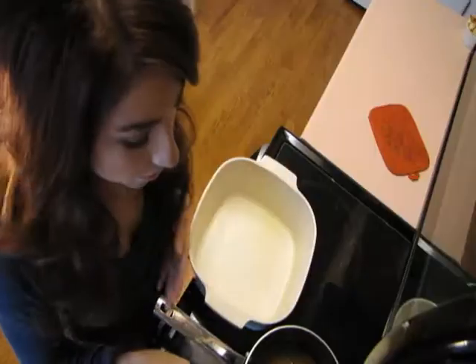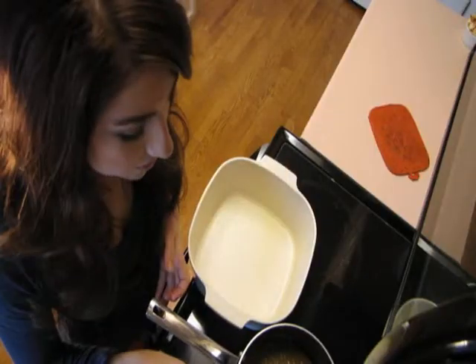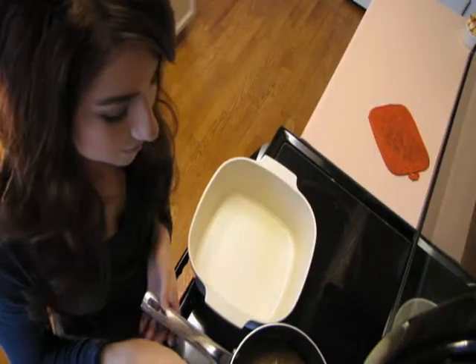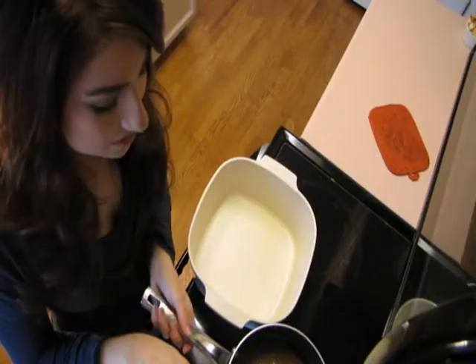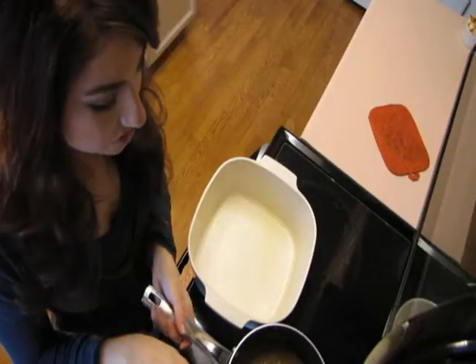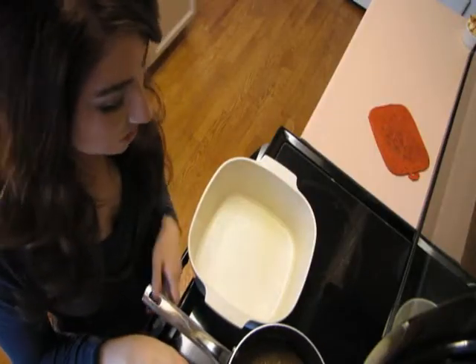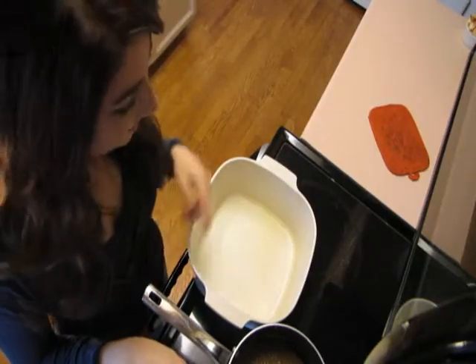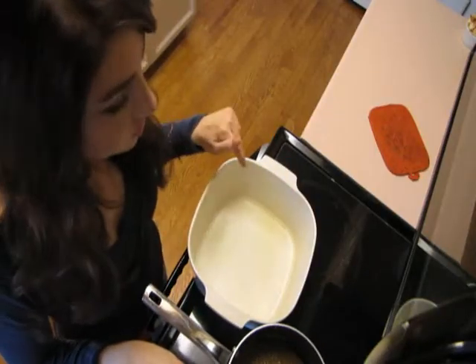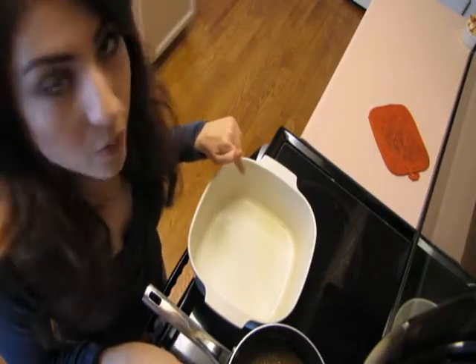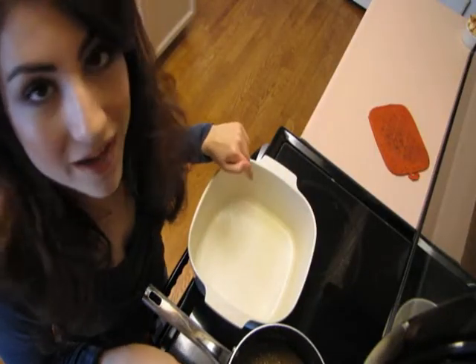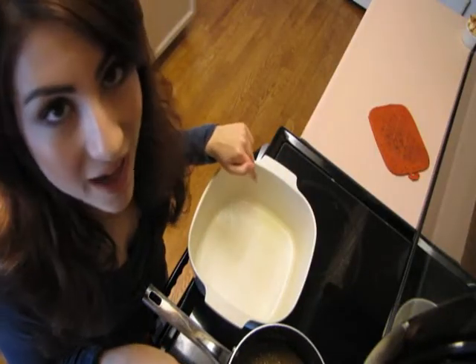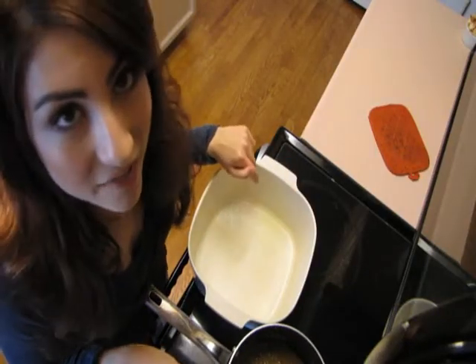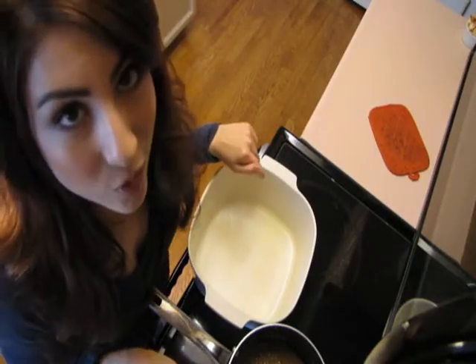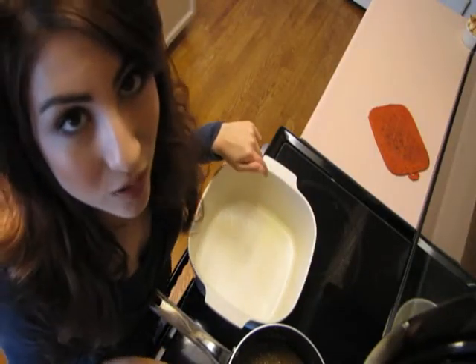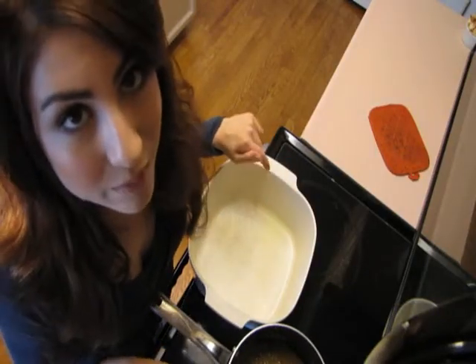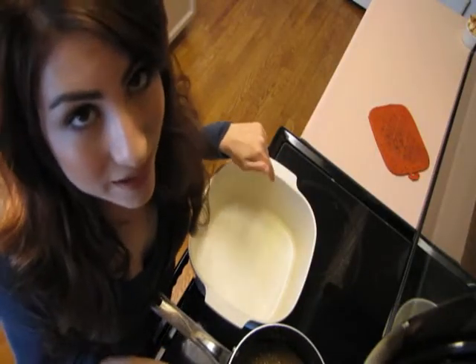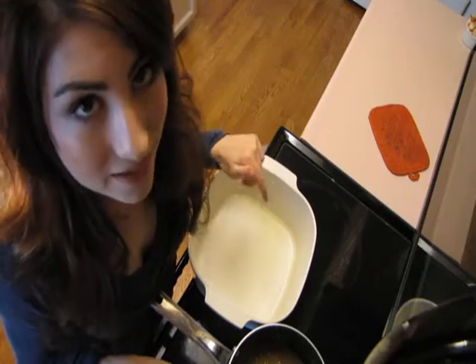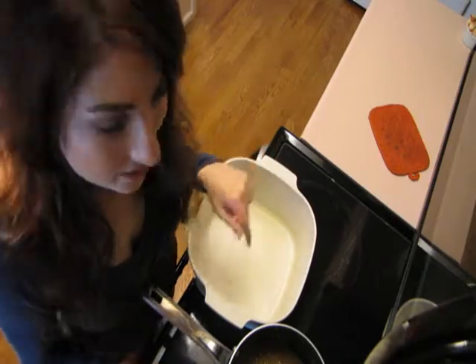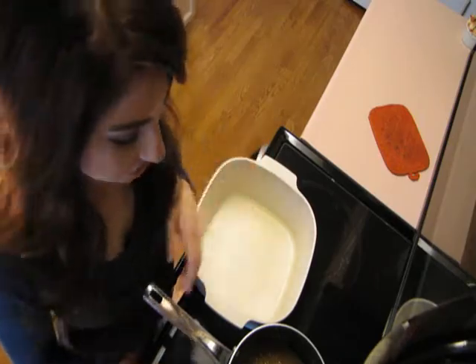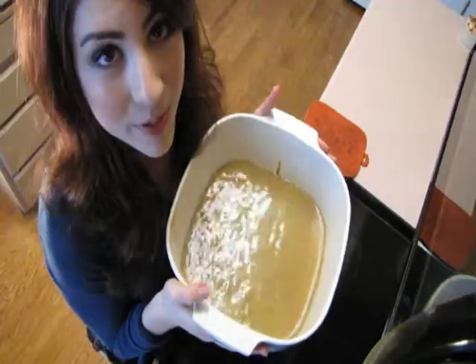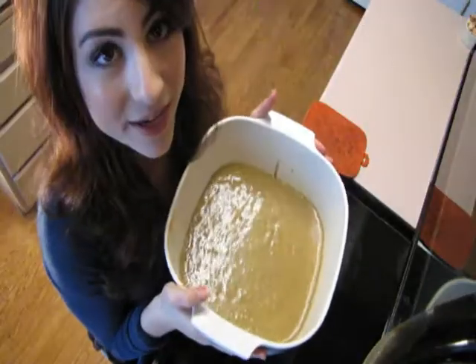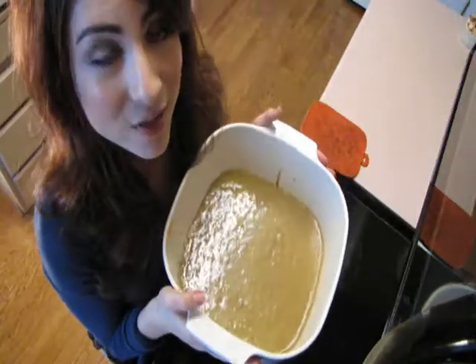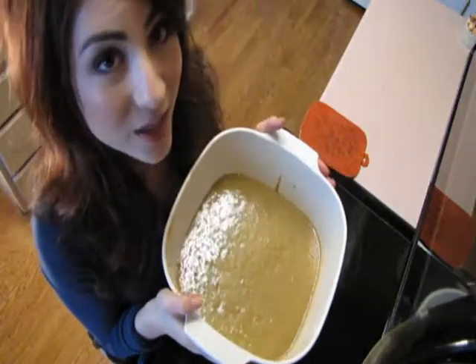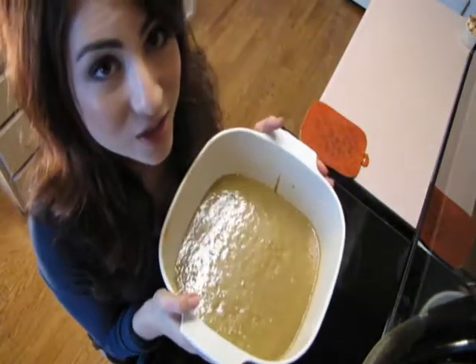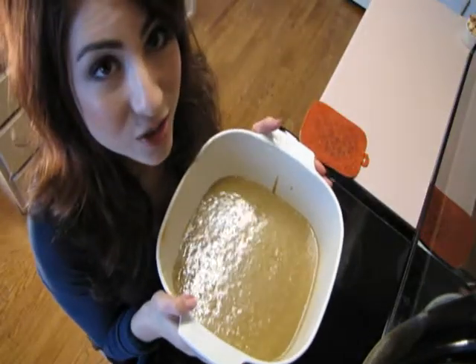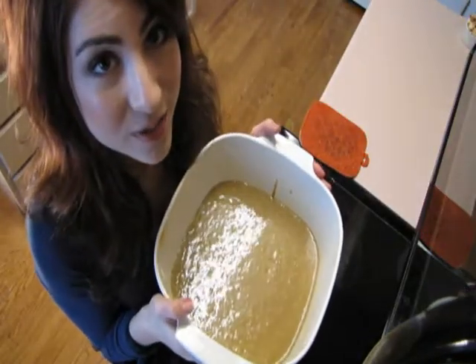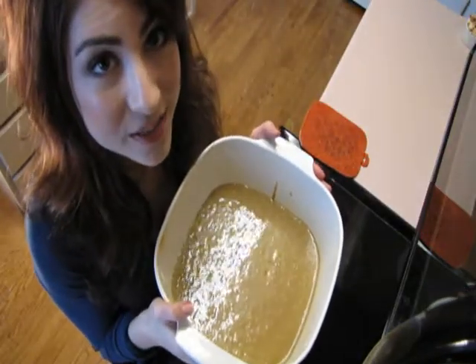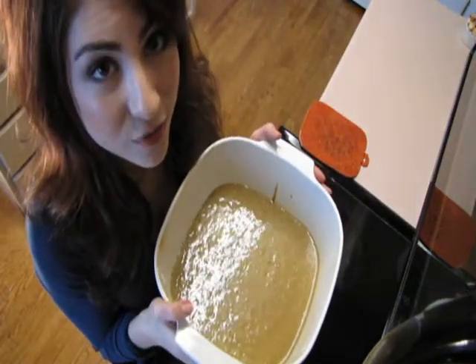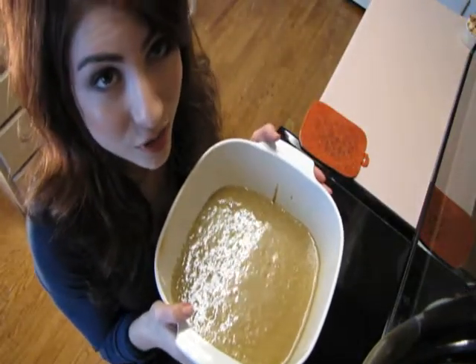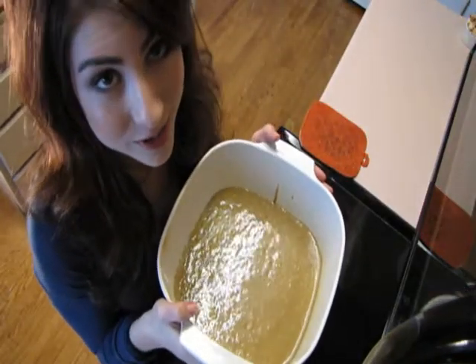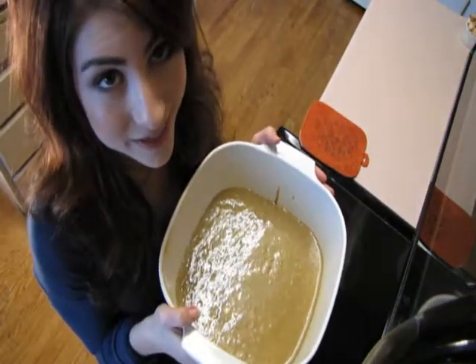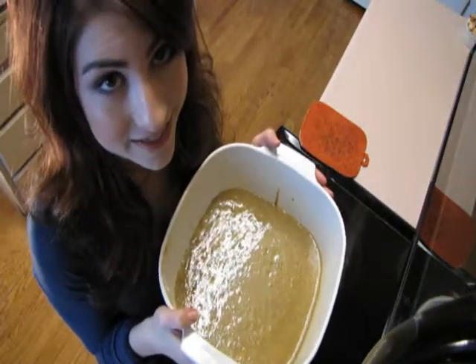Pour your mixture into a one and a half quart baking dish. Bake it at 300 degrees for 30 minutes.